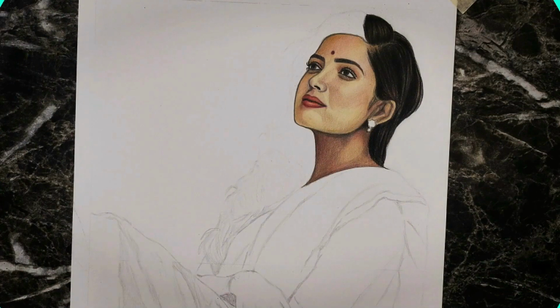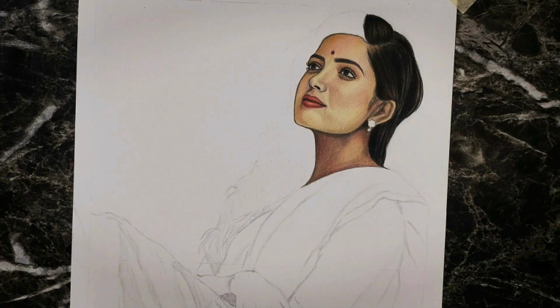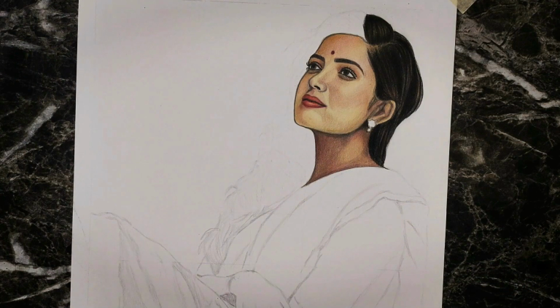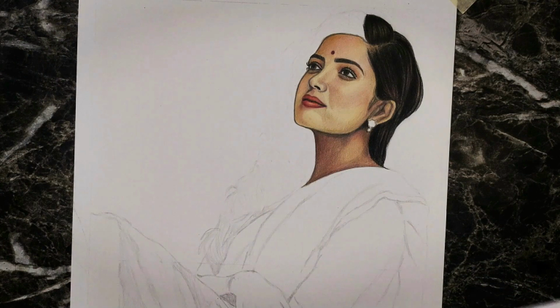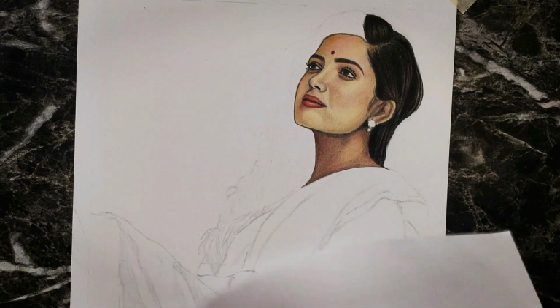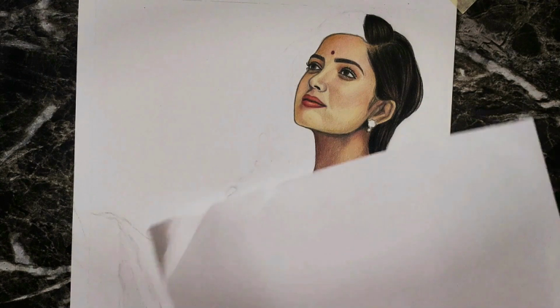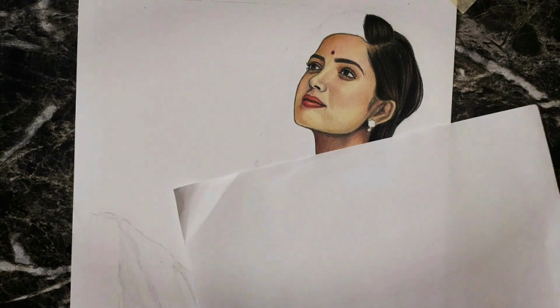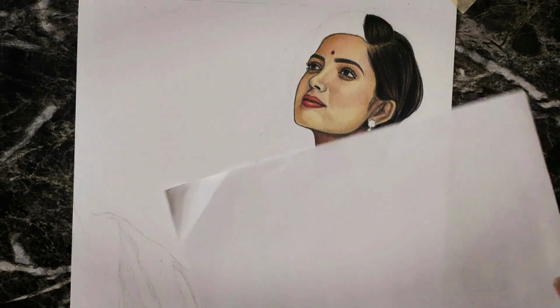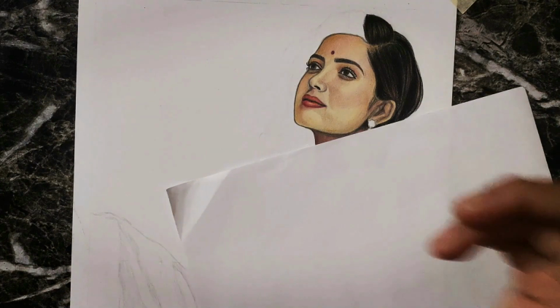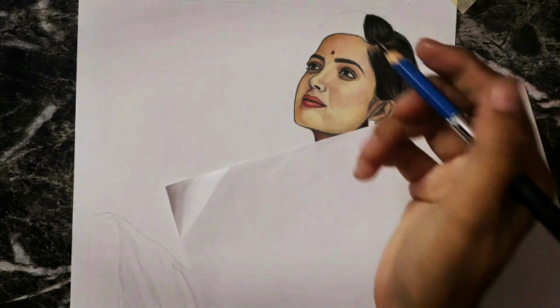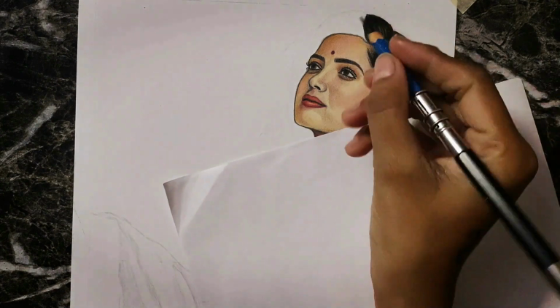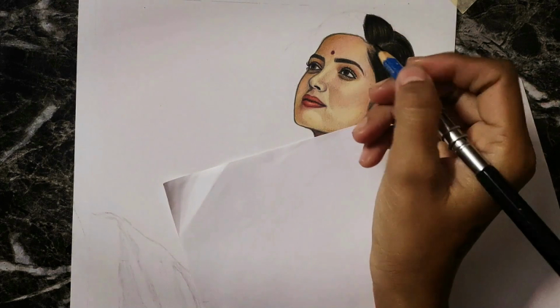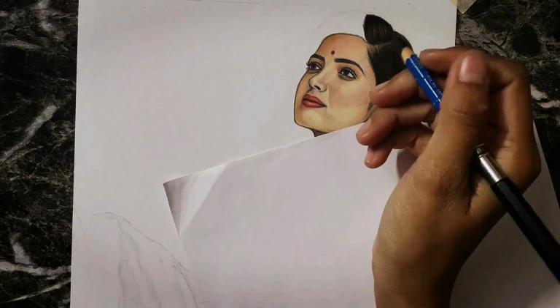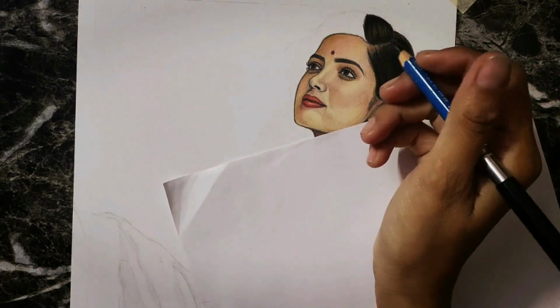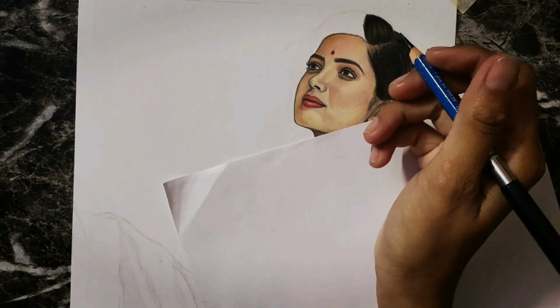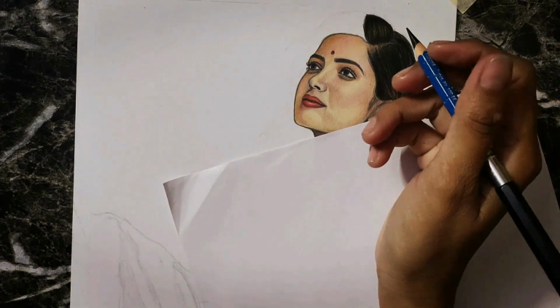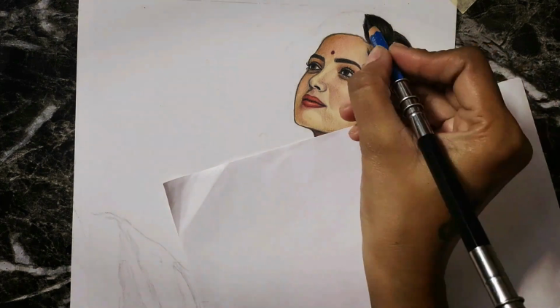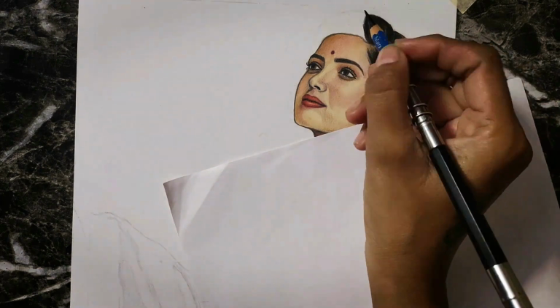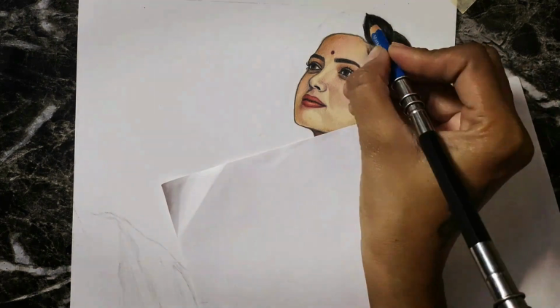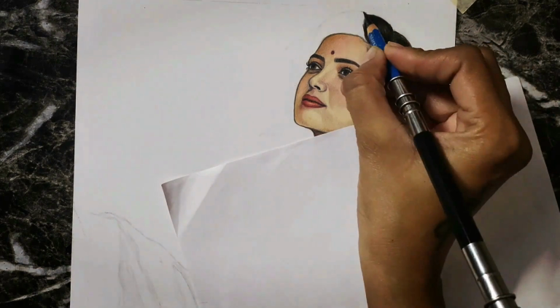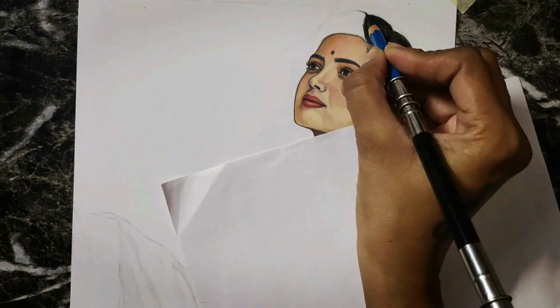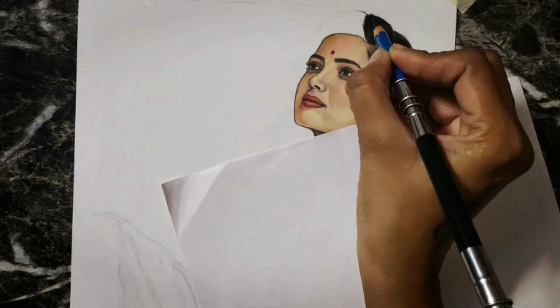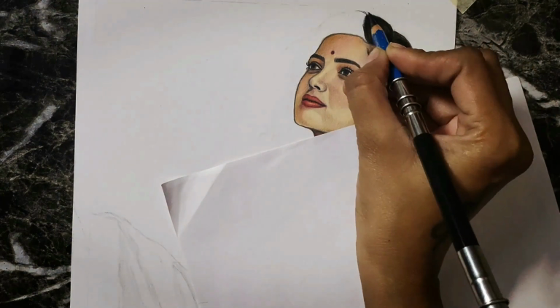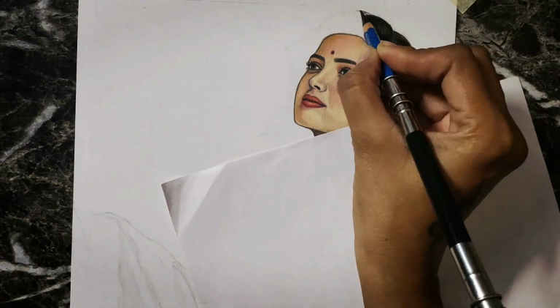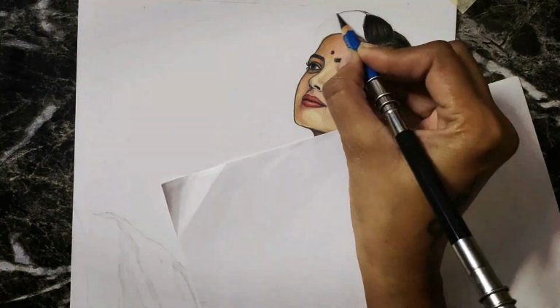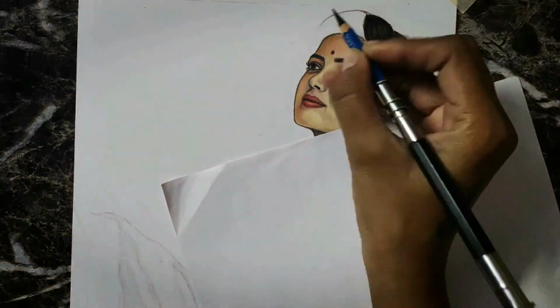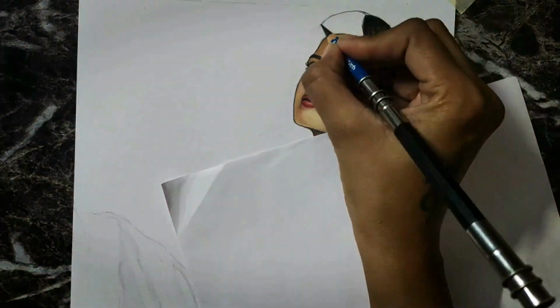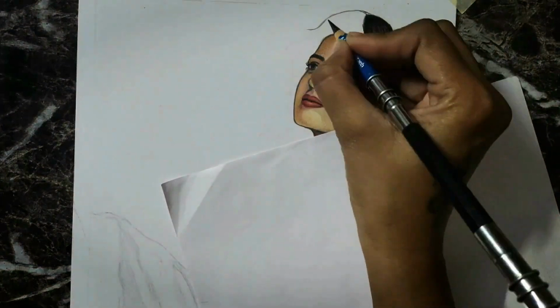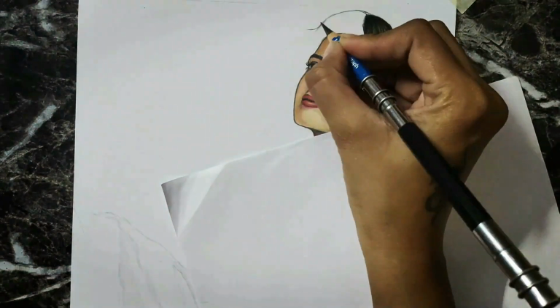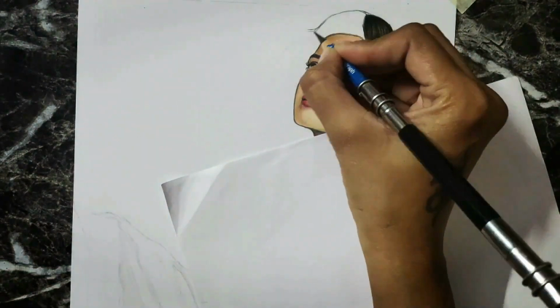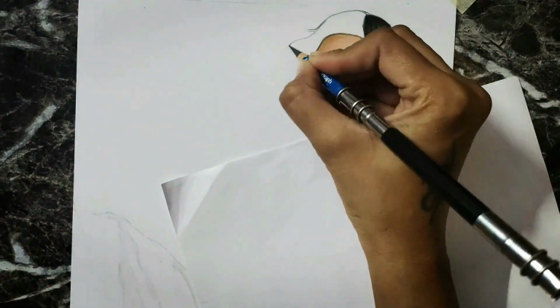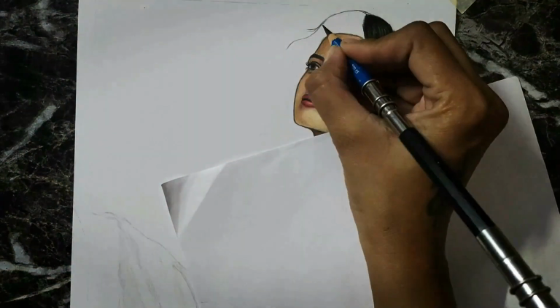Hello friends! Welcome back to my channel. This is our video. We will learn to draw hairs here.